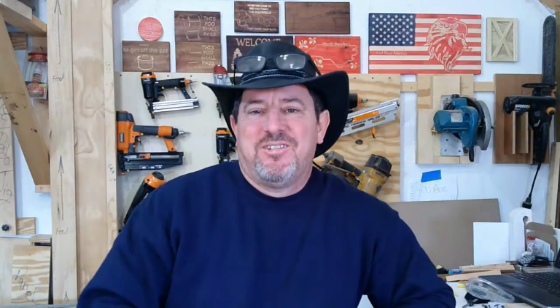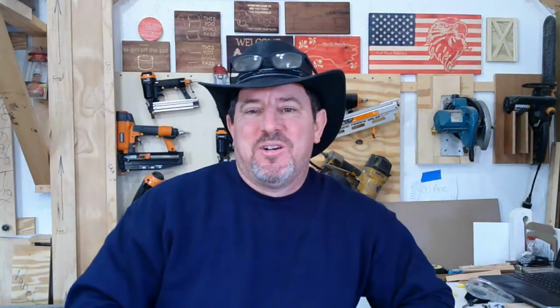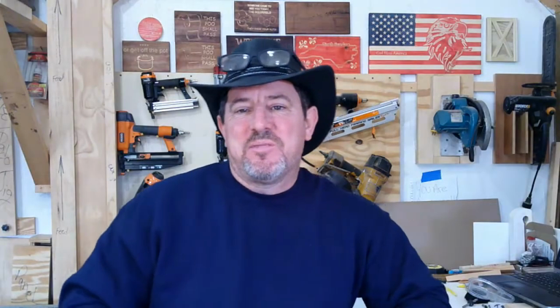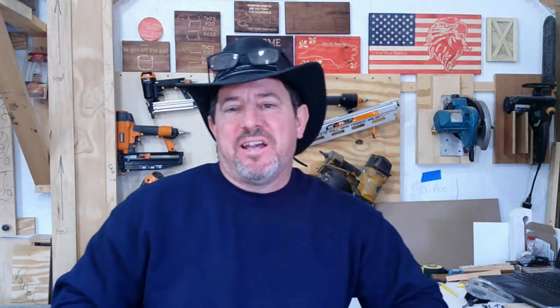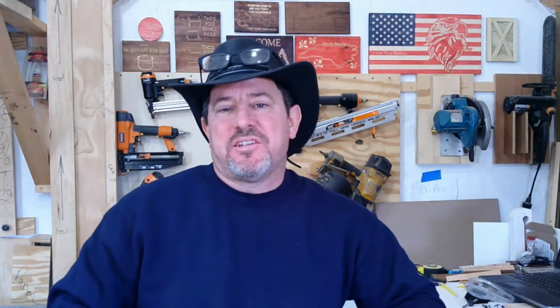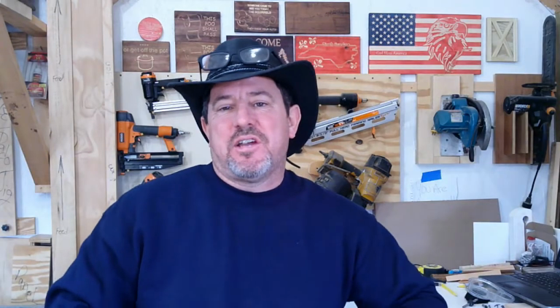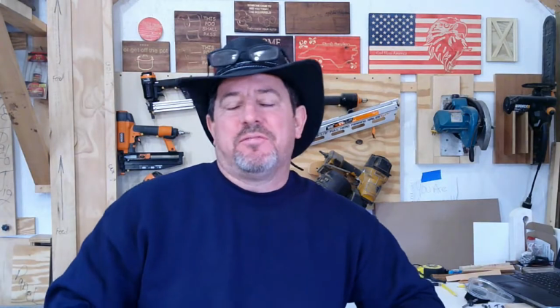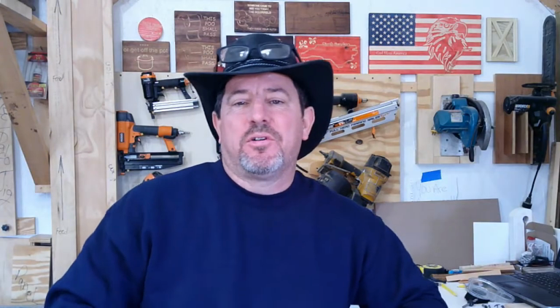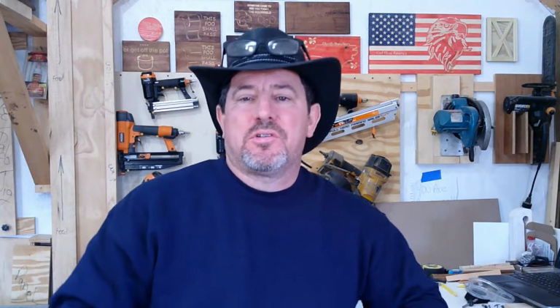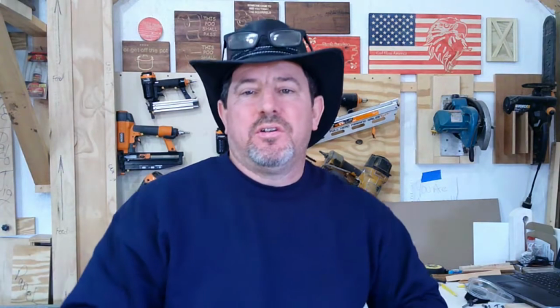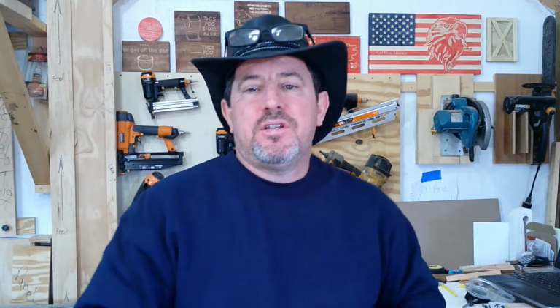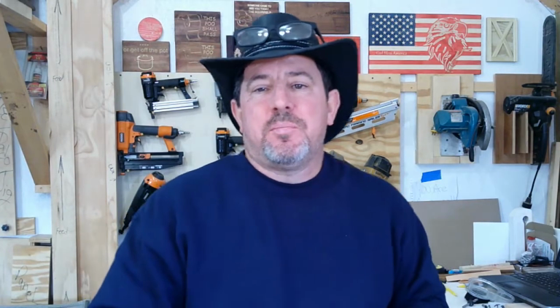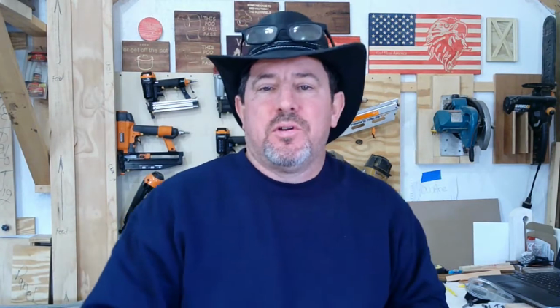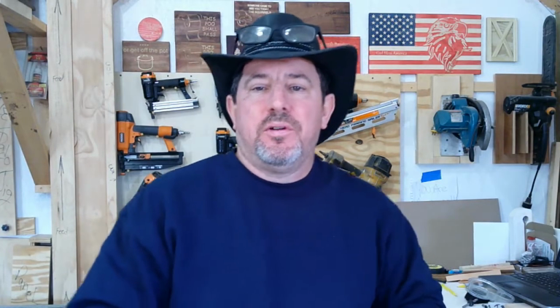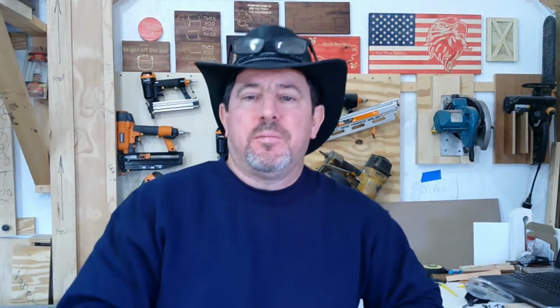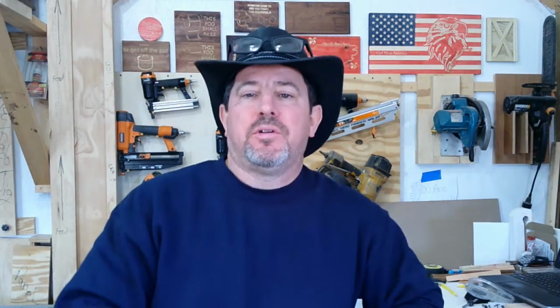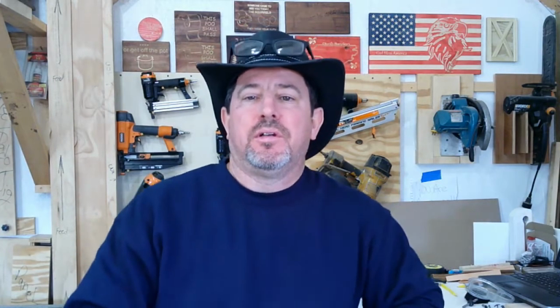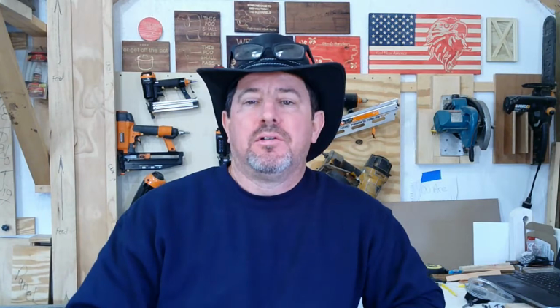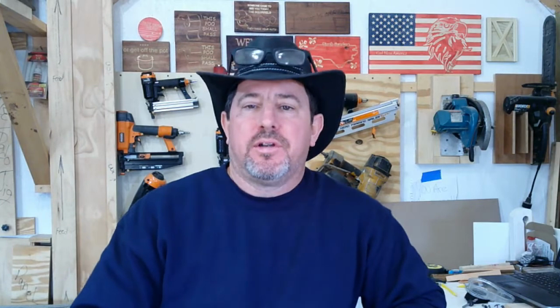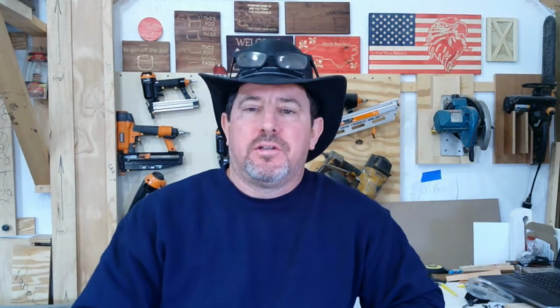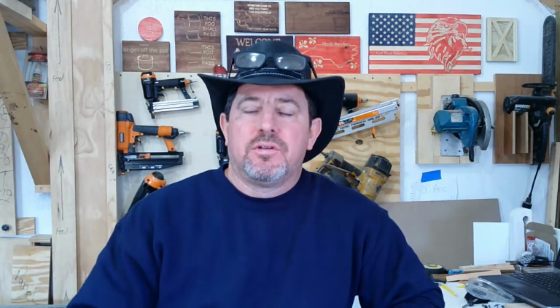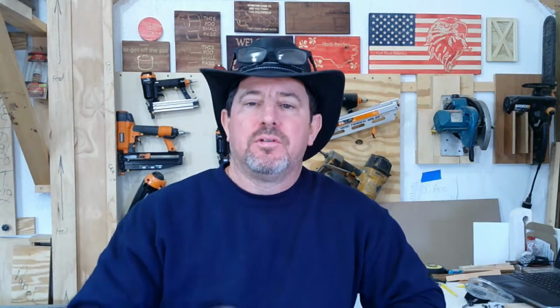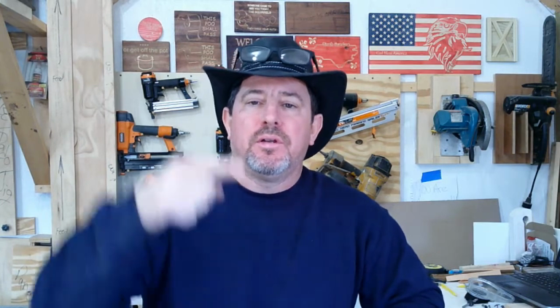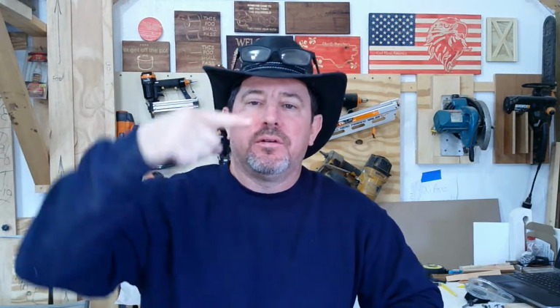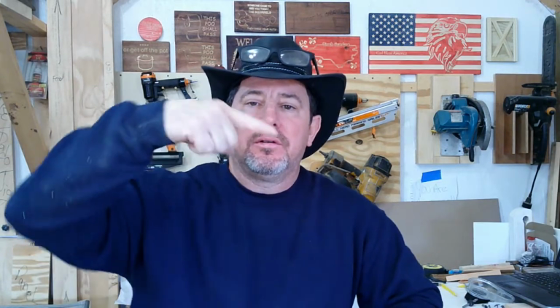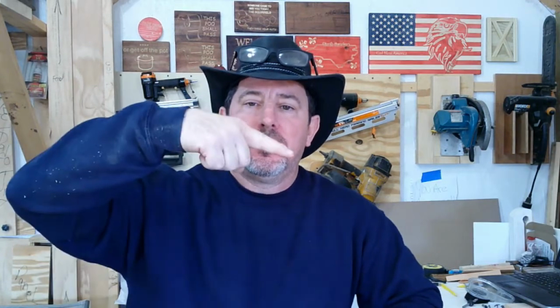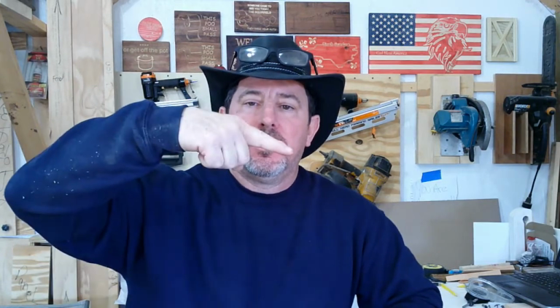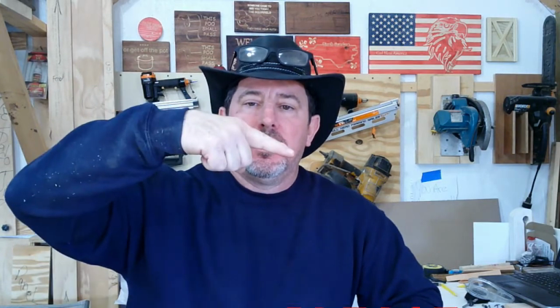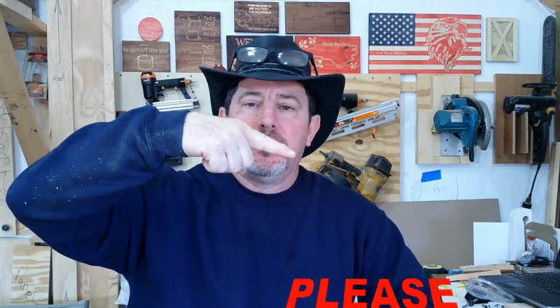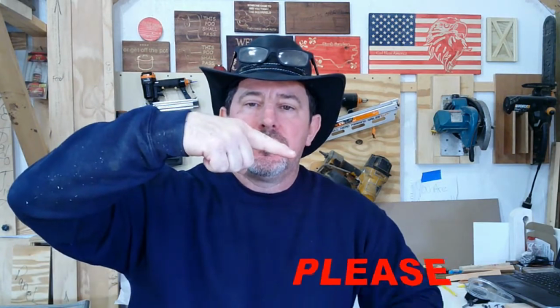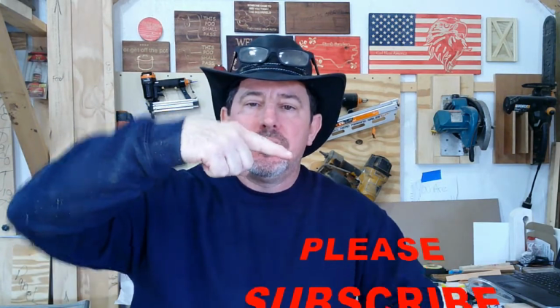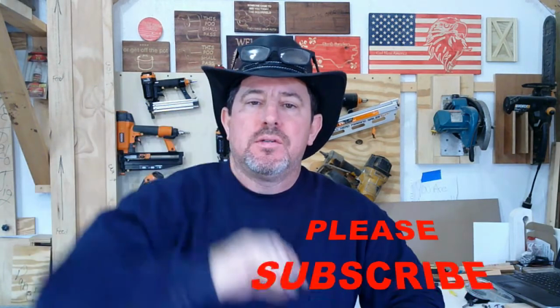Welcome back to the shop, folks. In this episode, I'm going to show you a little trick that you can do on your CNC.